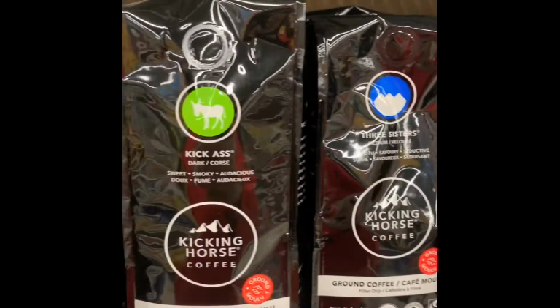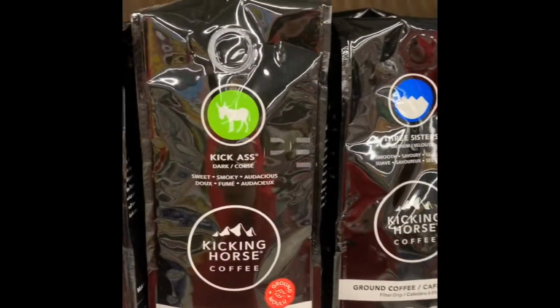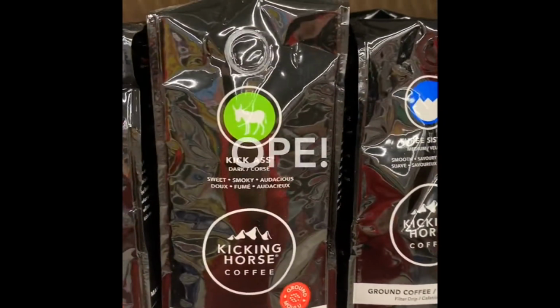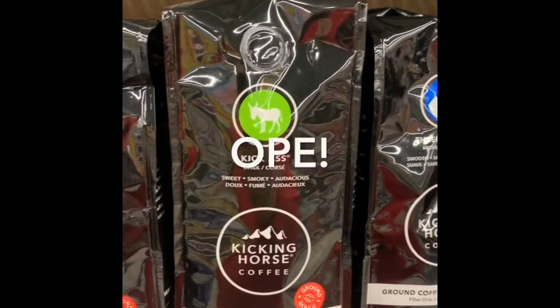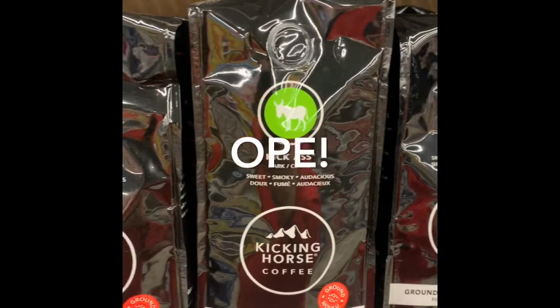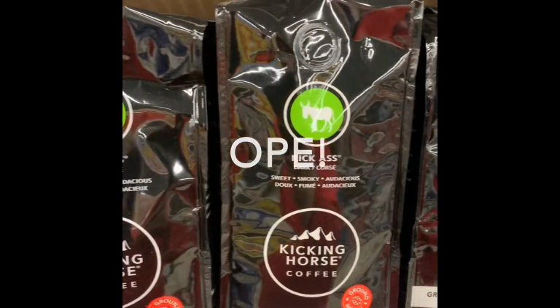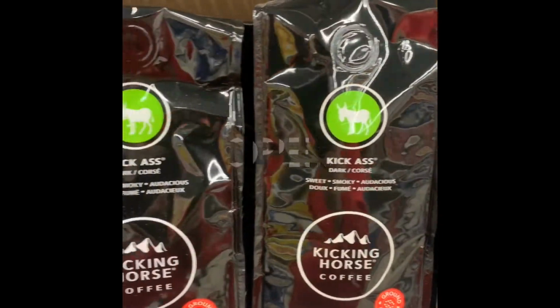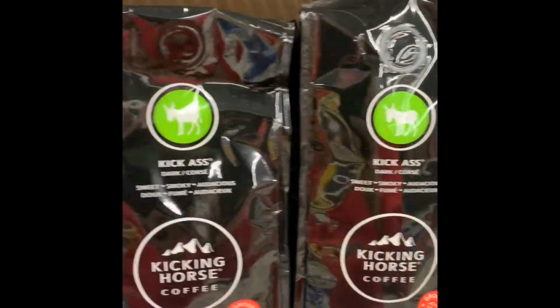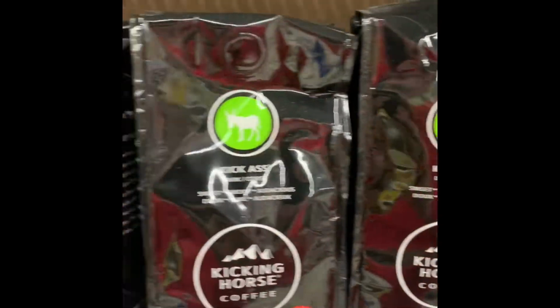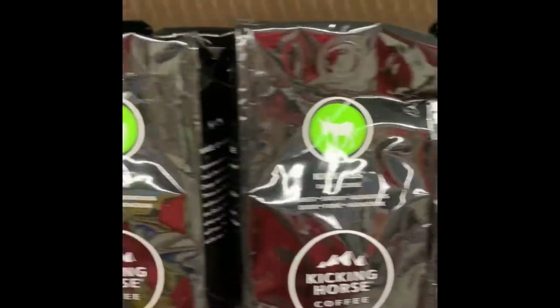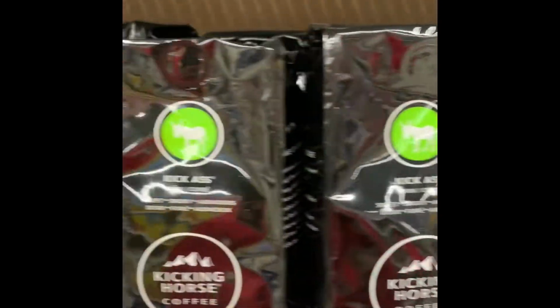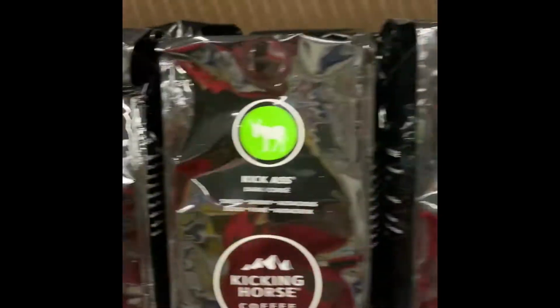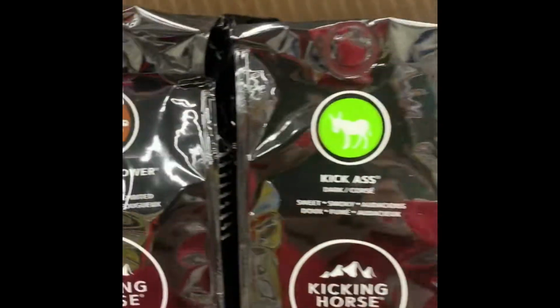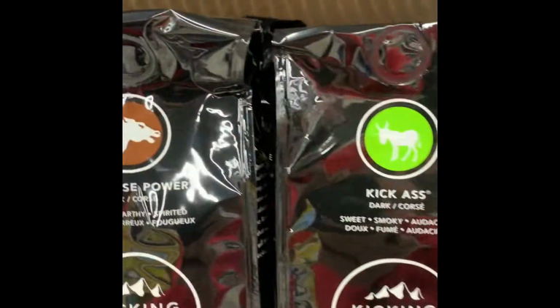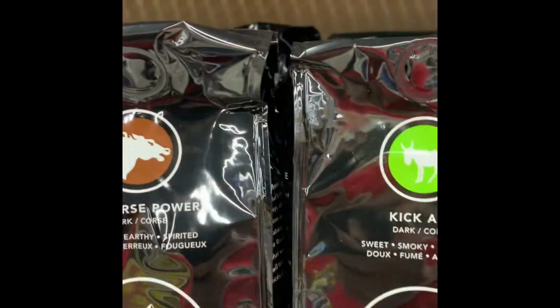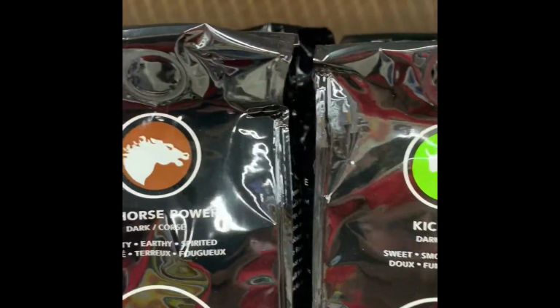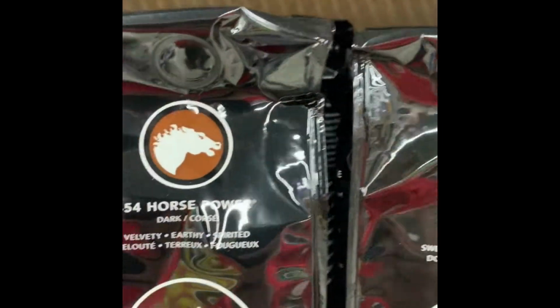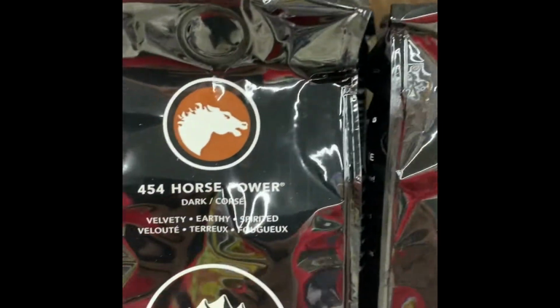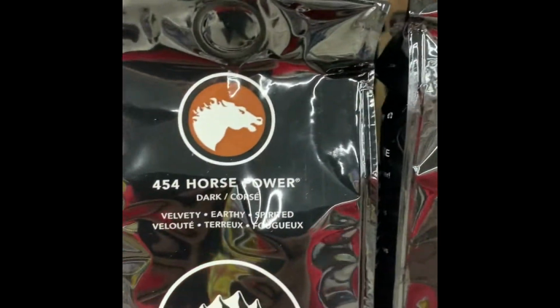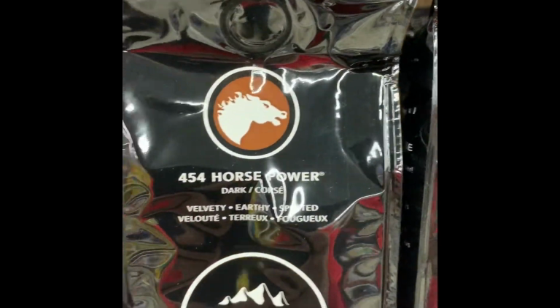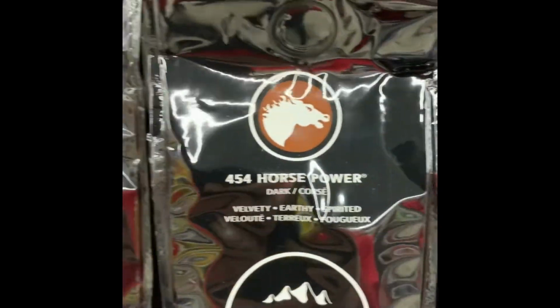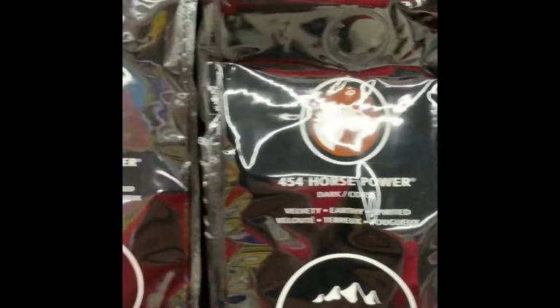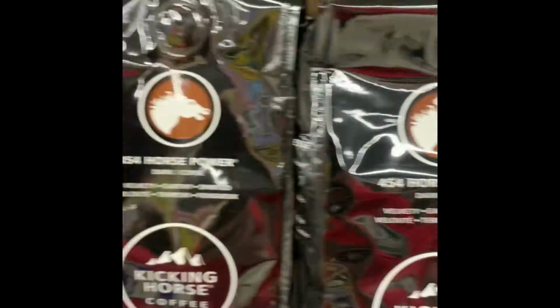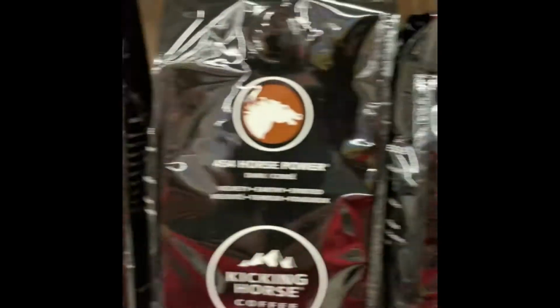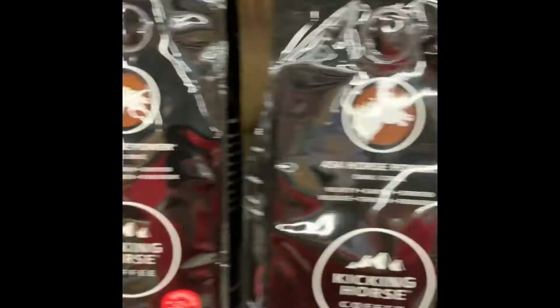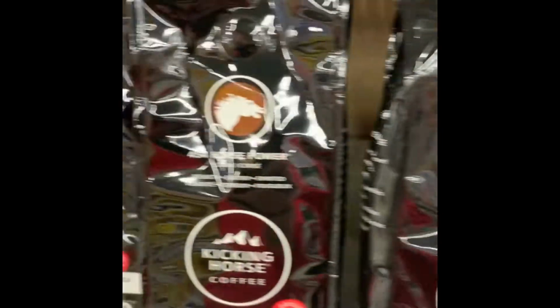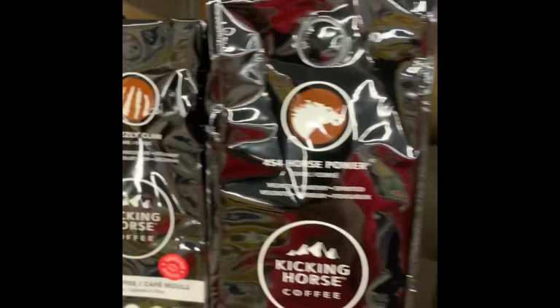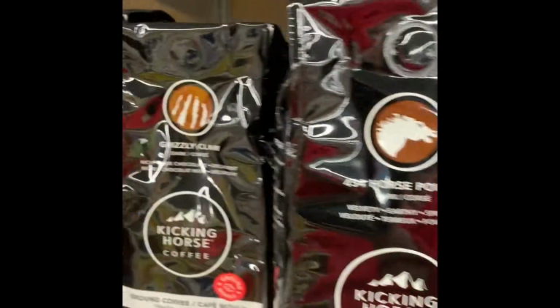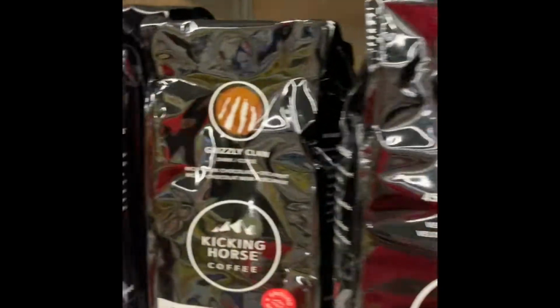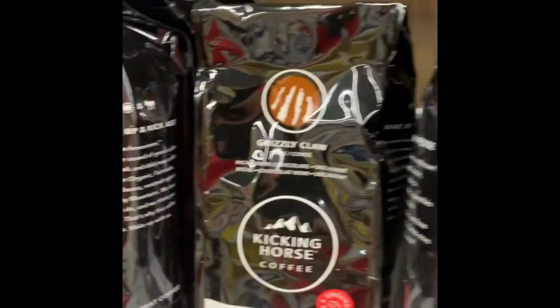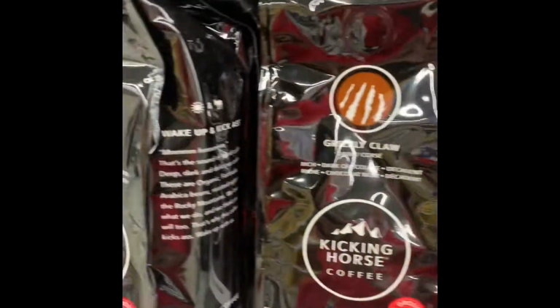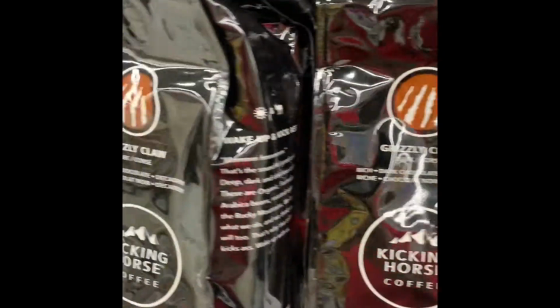Check it out guys, this is awesome coffee. Just throwing the shameless plug in here for Kicking Horse Coffee. It's amazing.